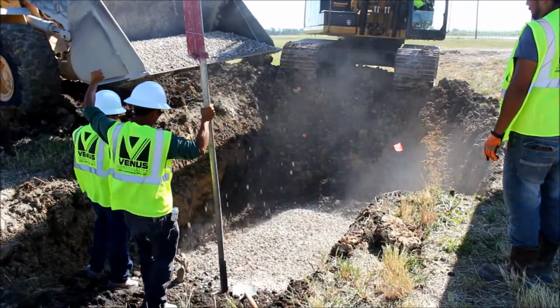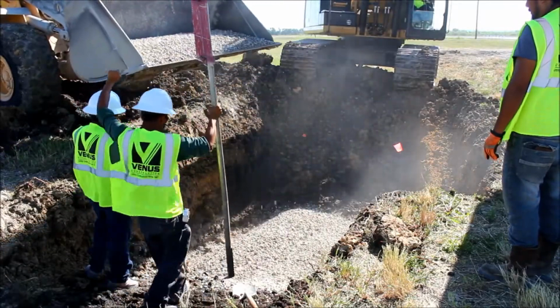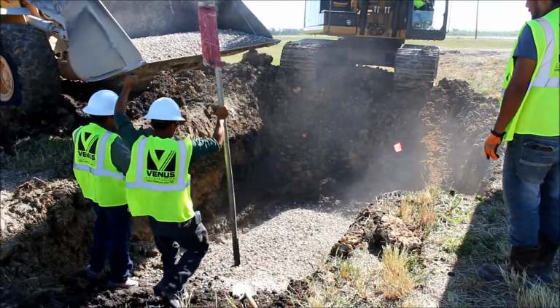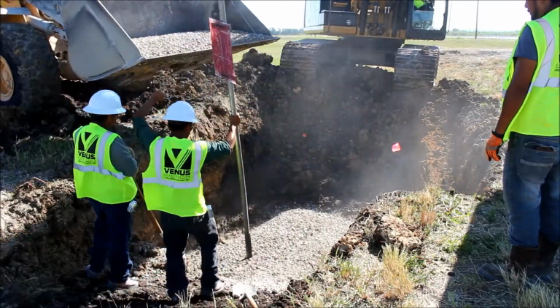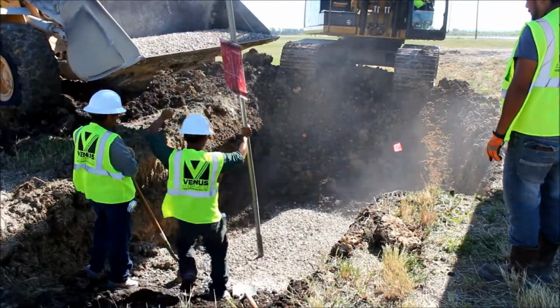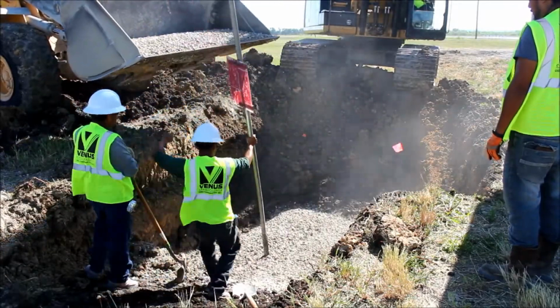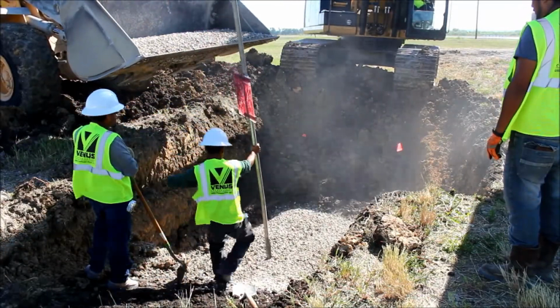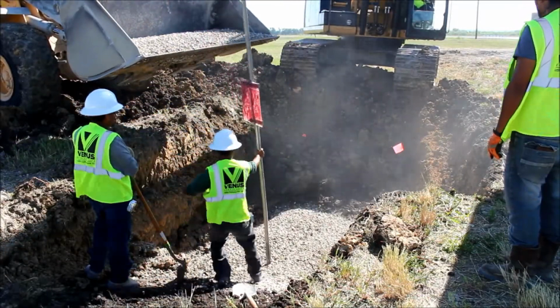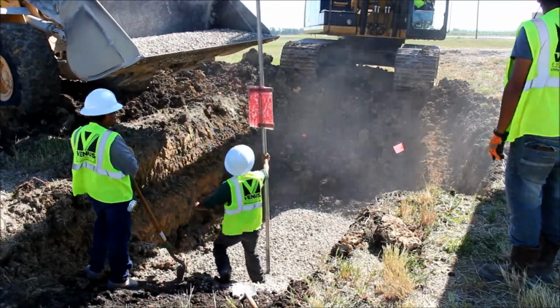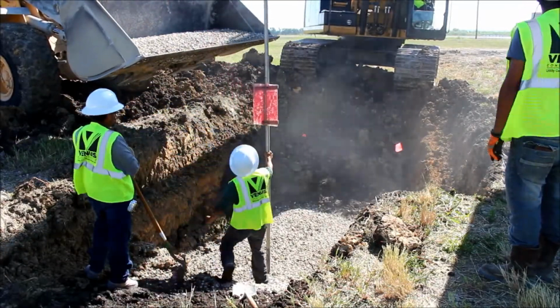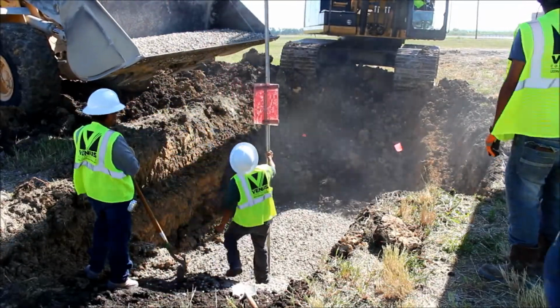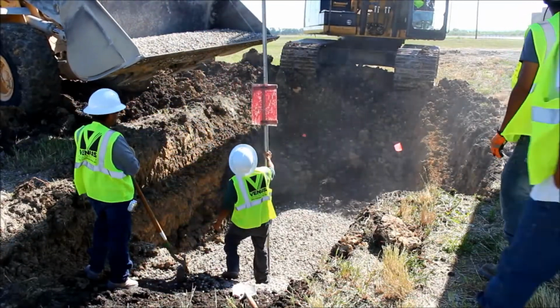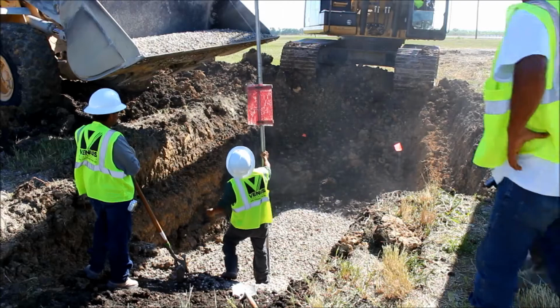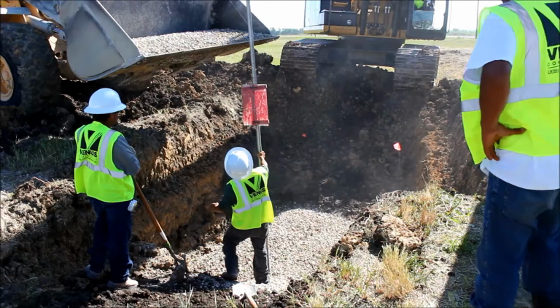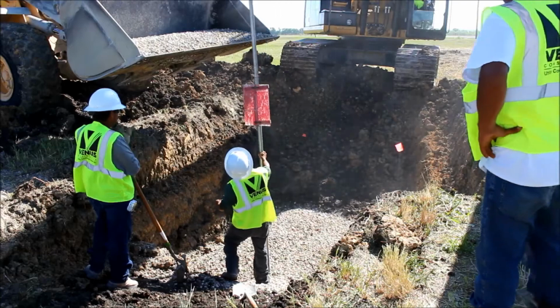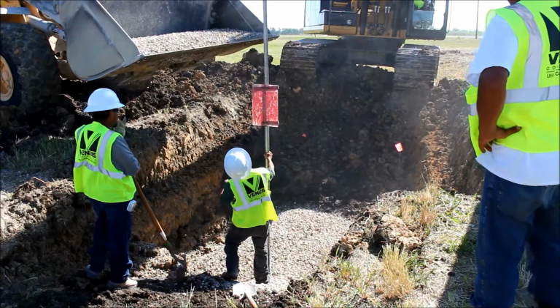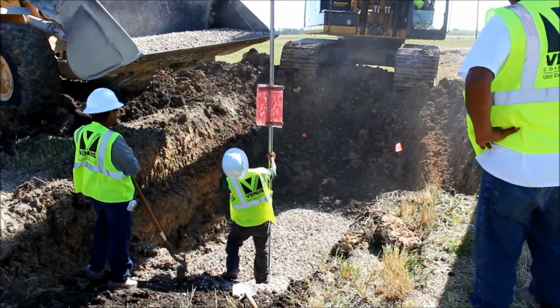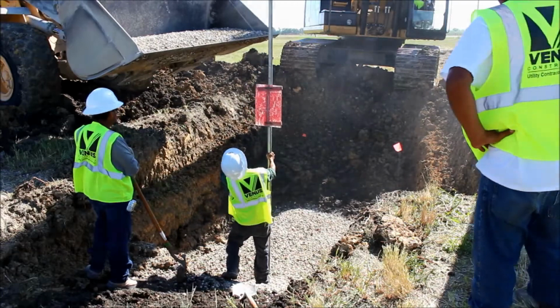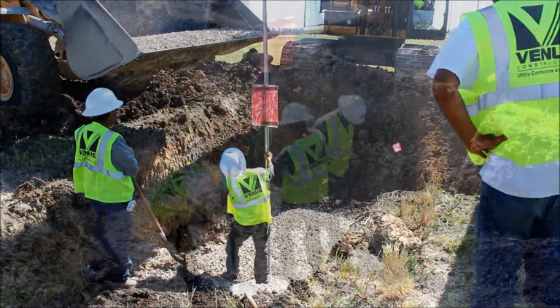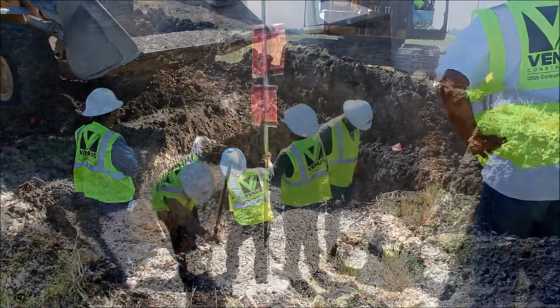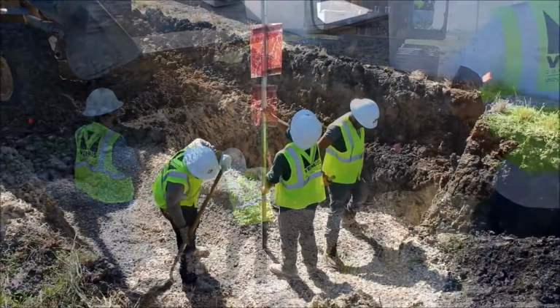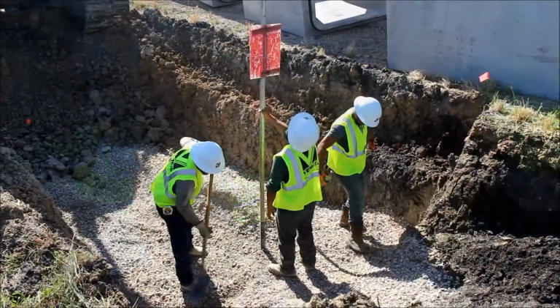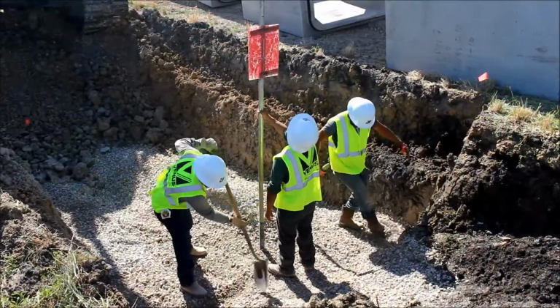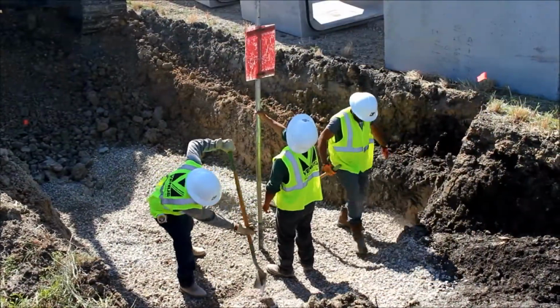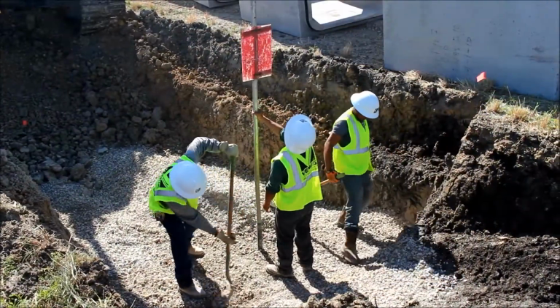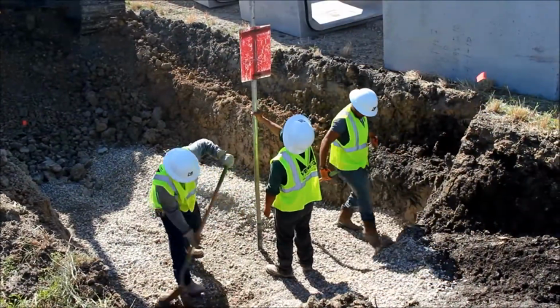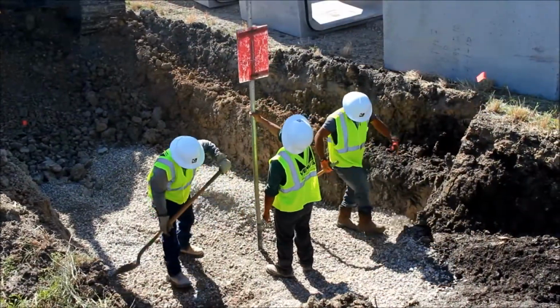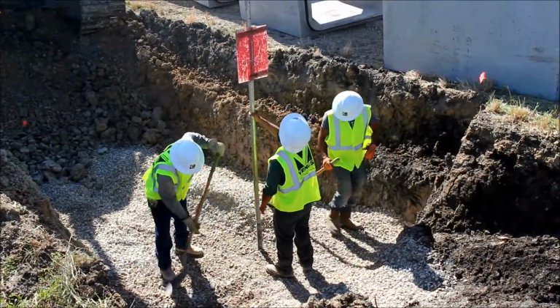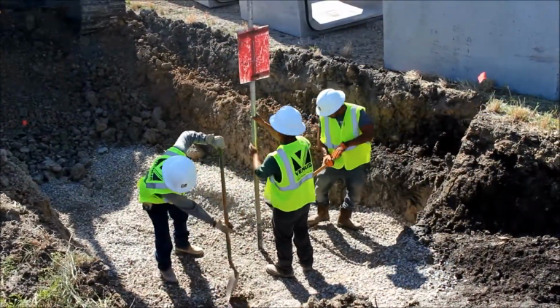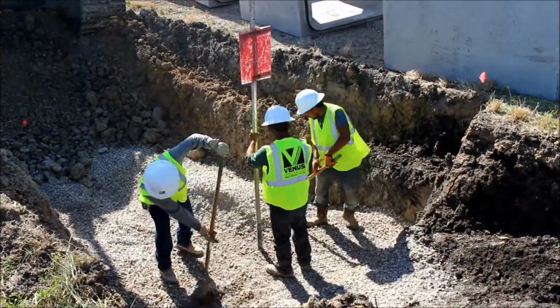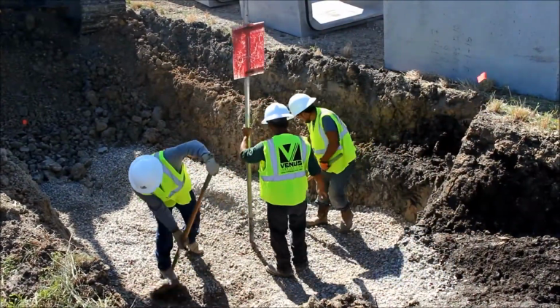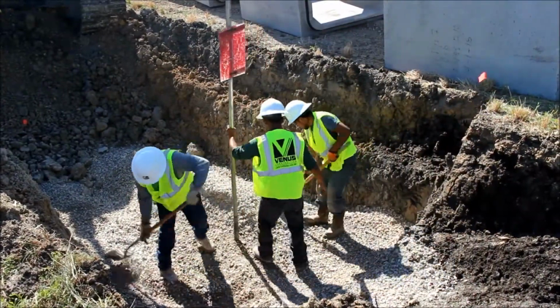The stone is then leveled to grade, which is checked by laser. A level, smooth, and solid base is required for a proper installation.